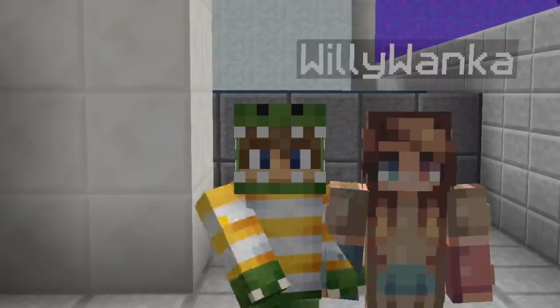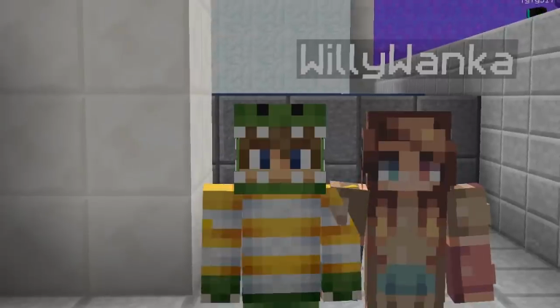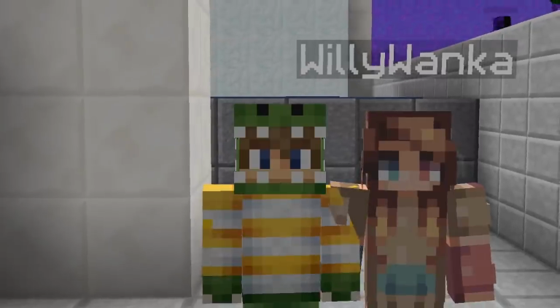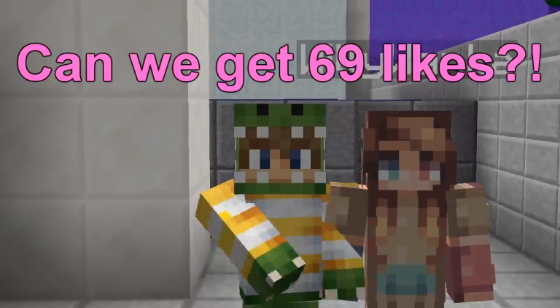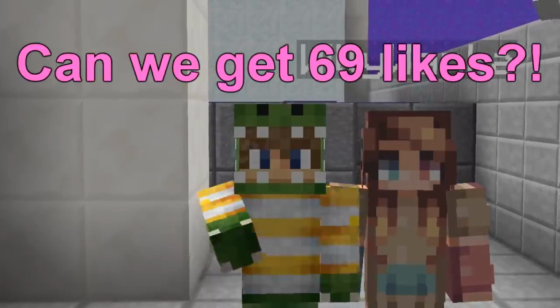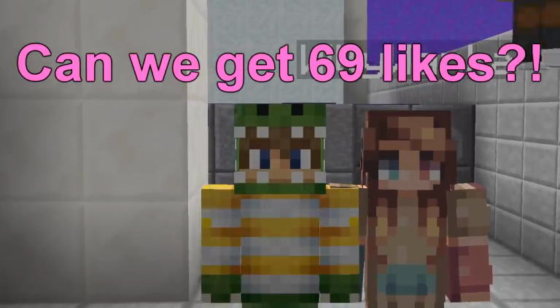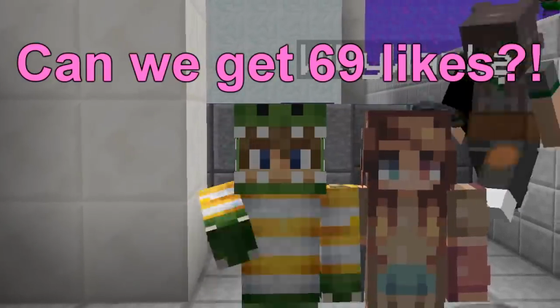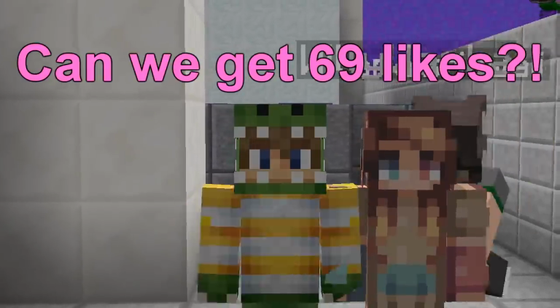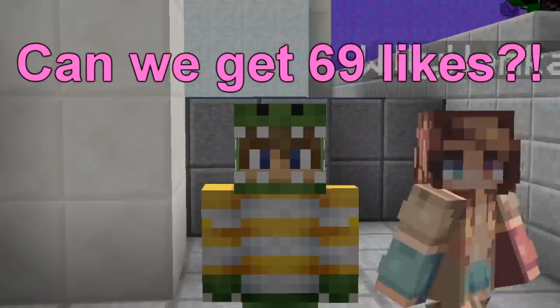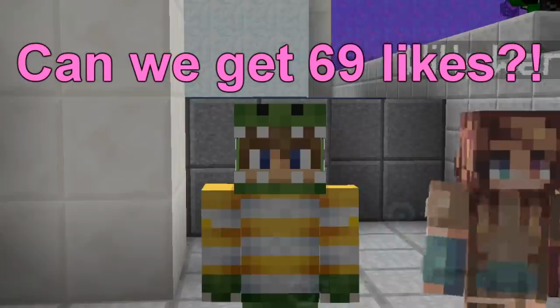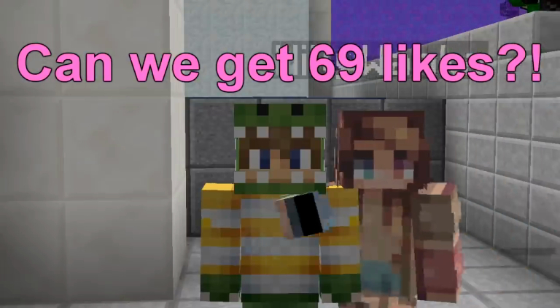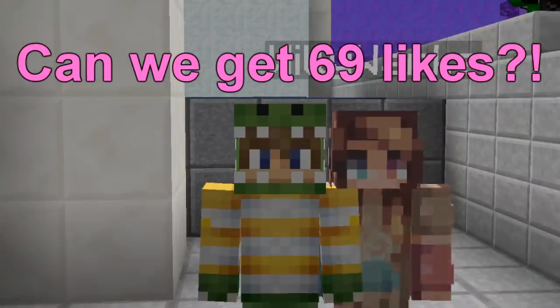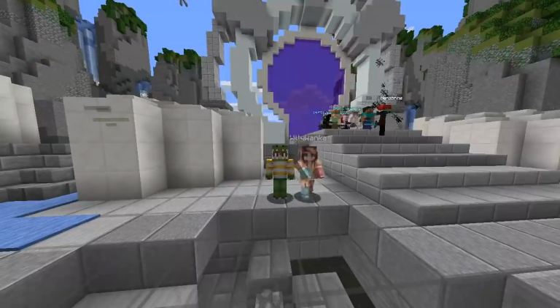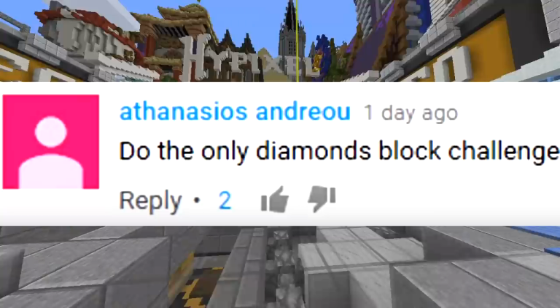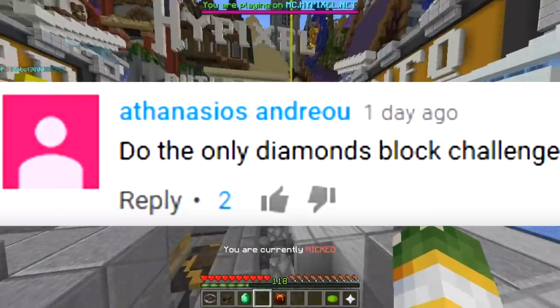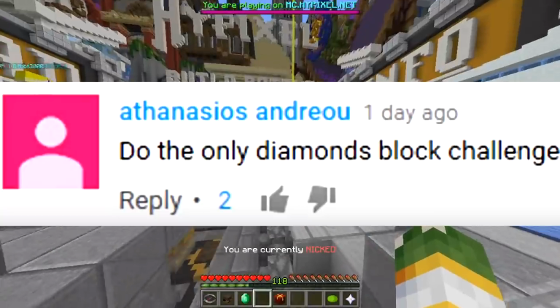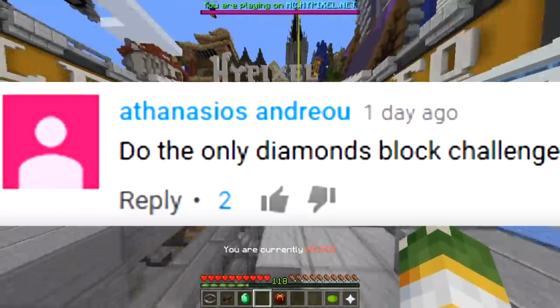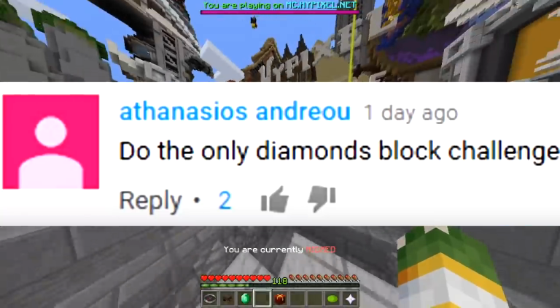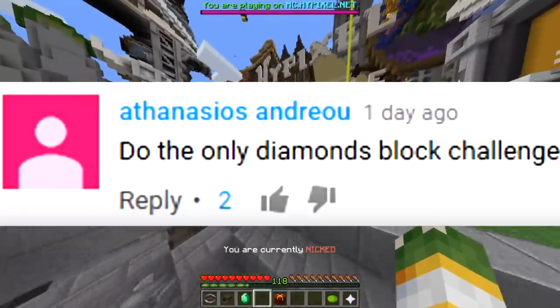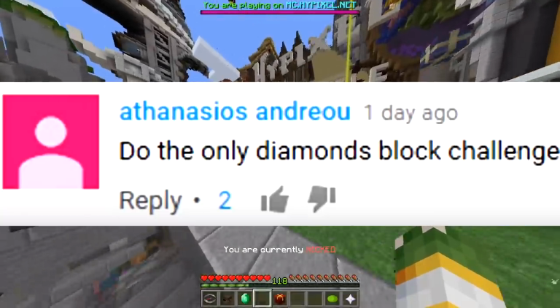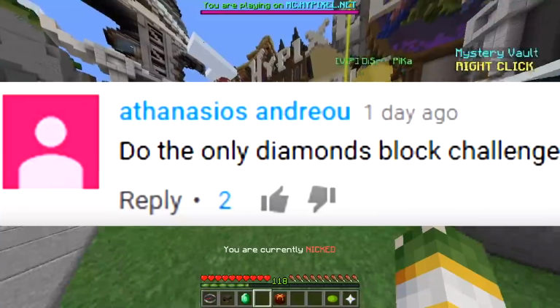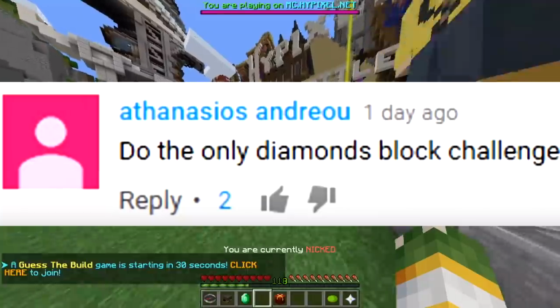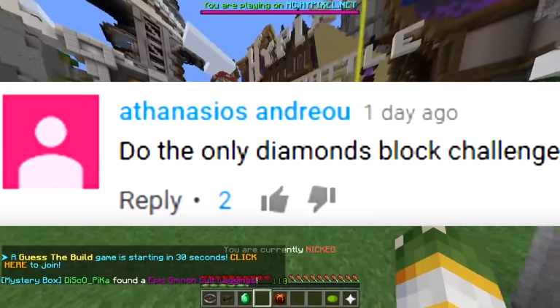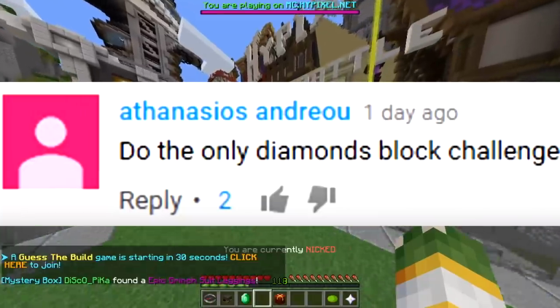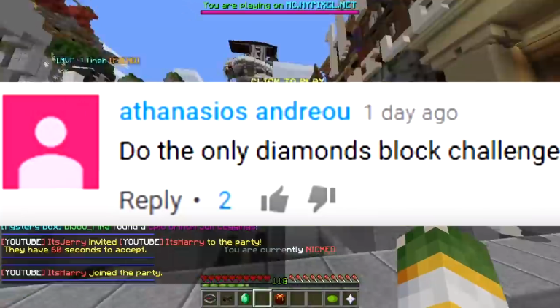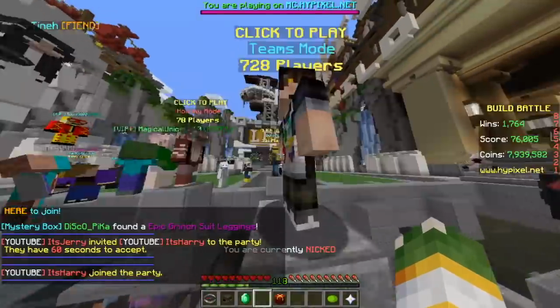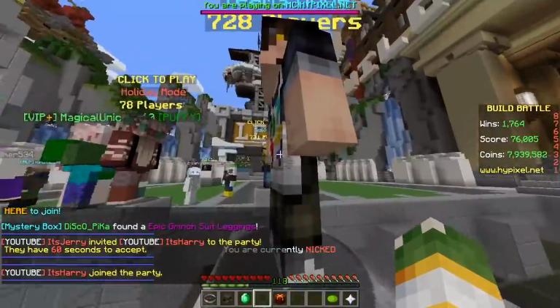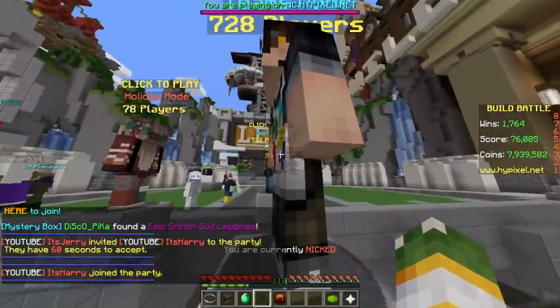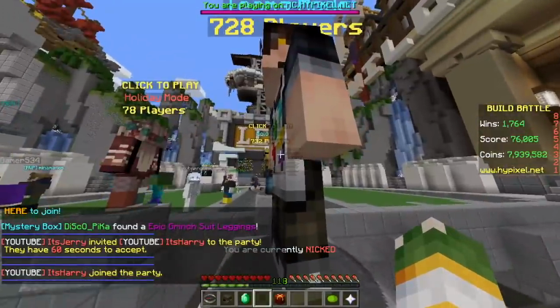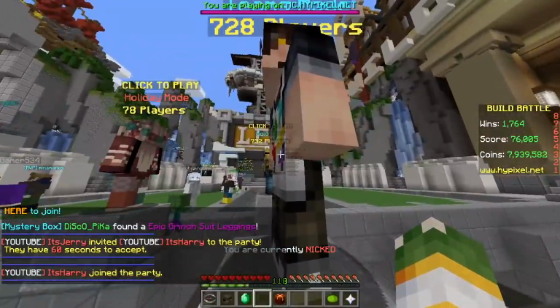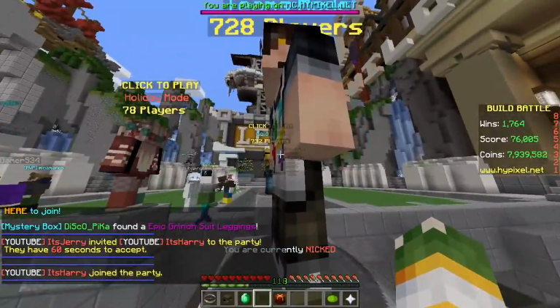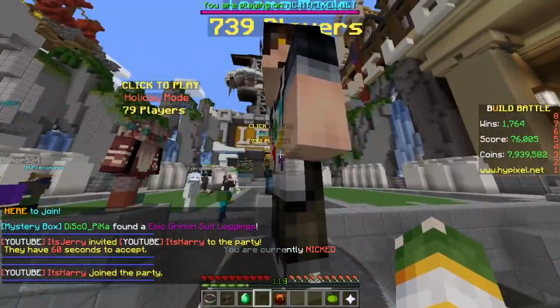Hello. Today we're gonna do only diamond blocks challenge. Shine bright like a diamond.